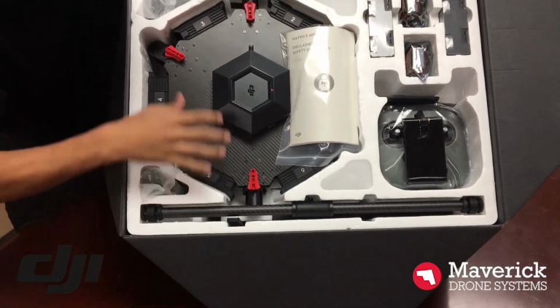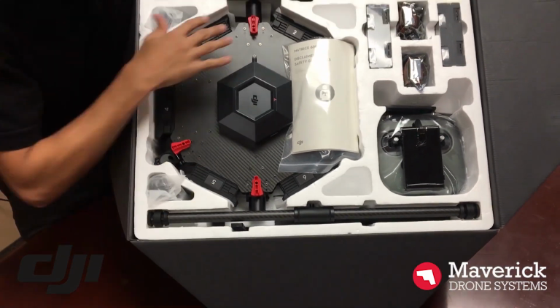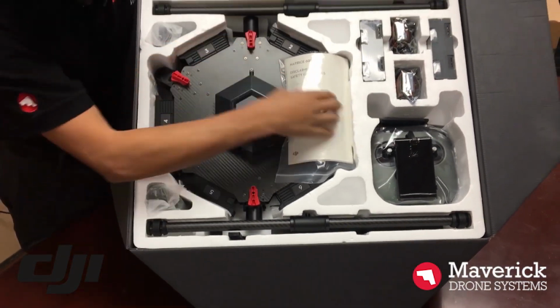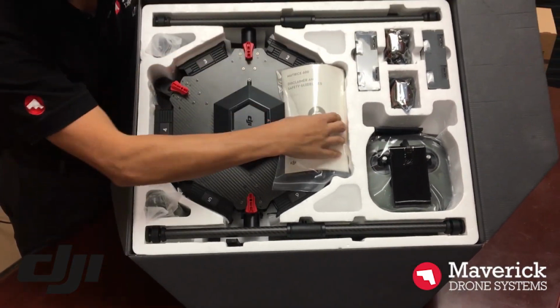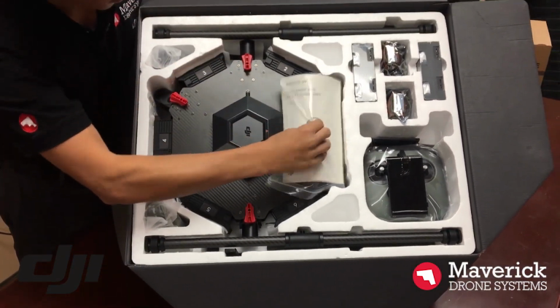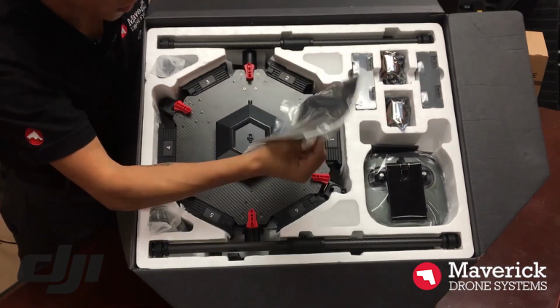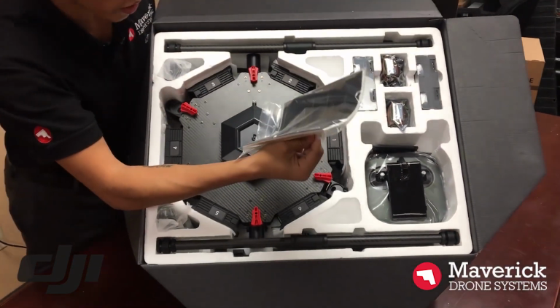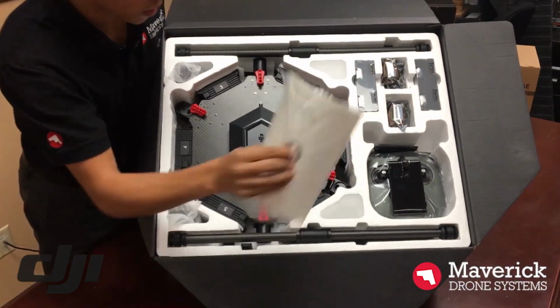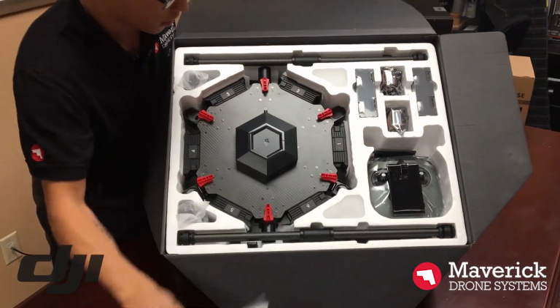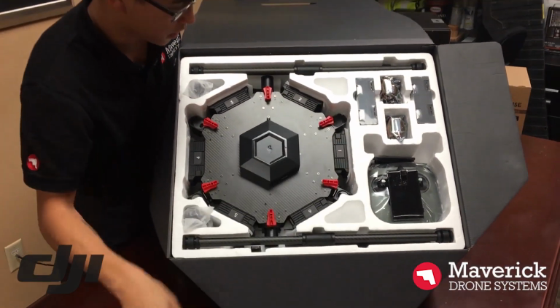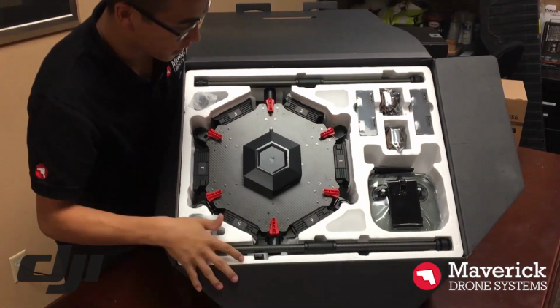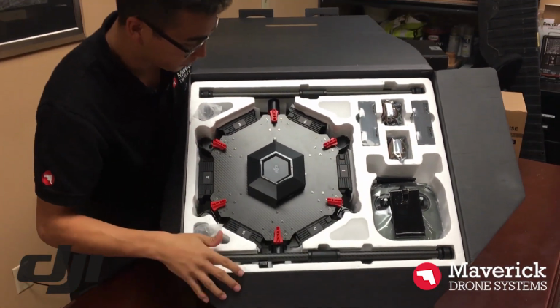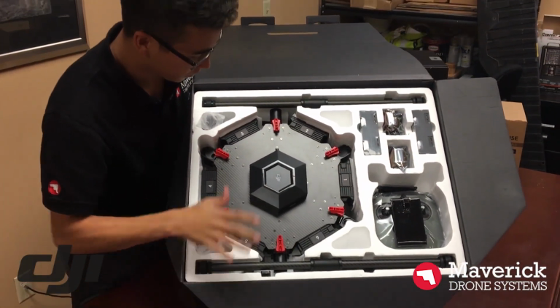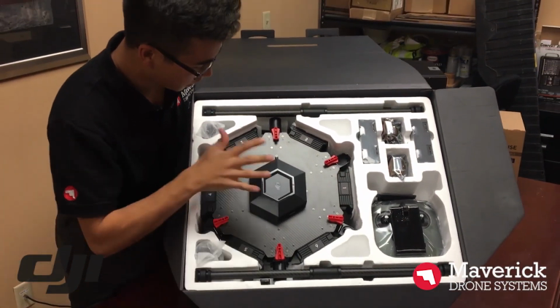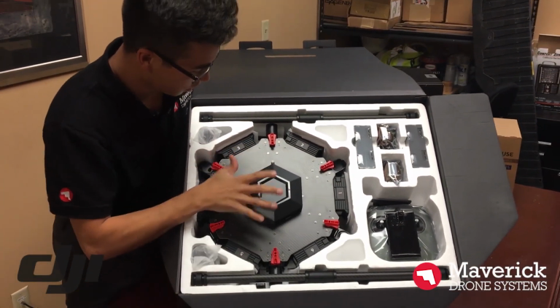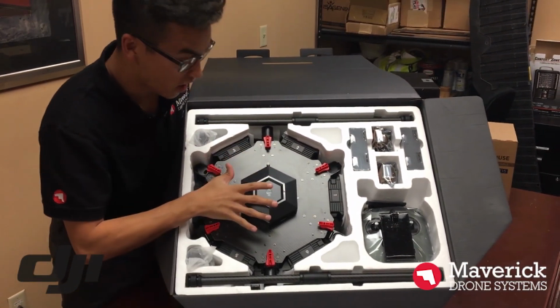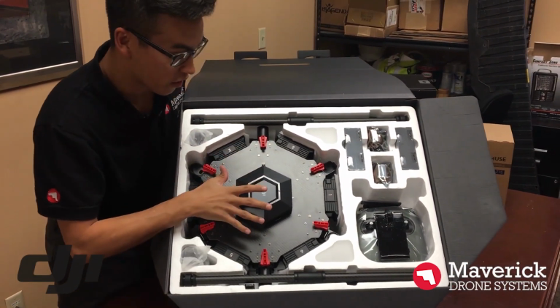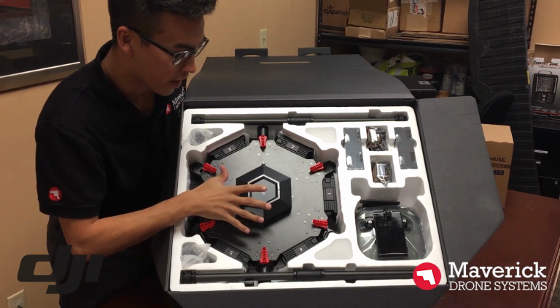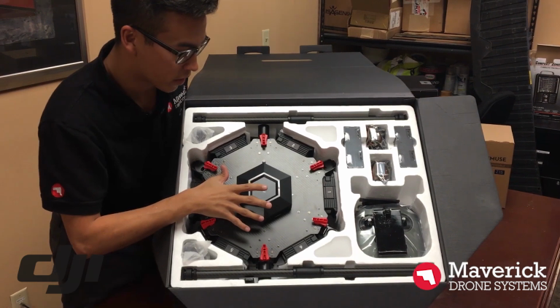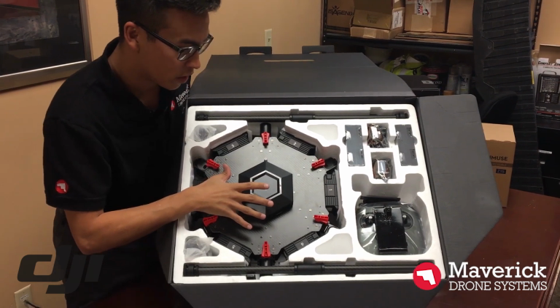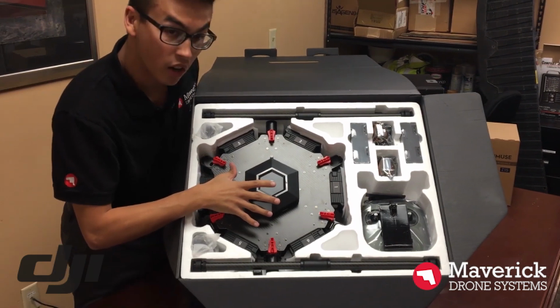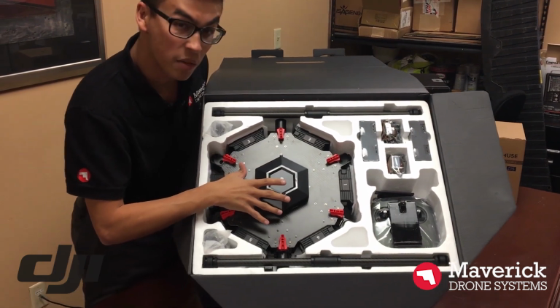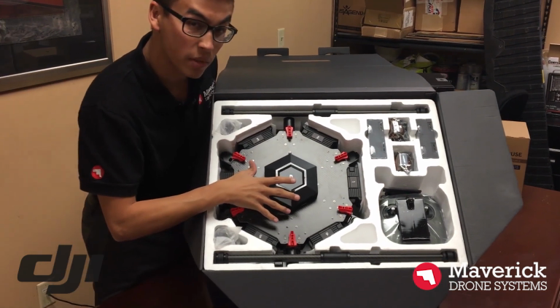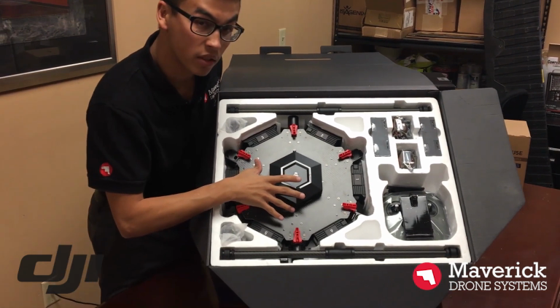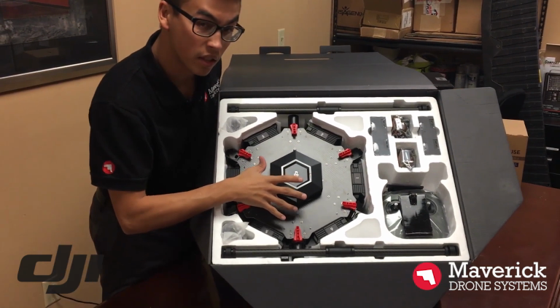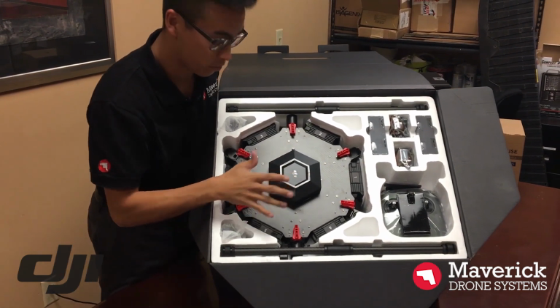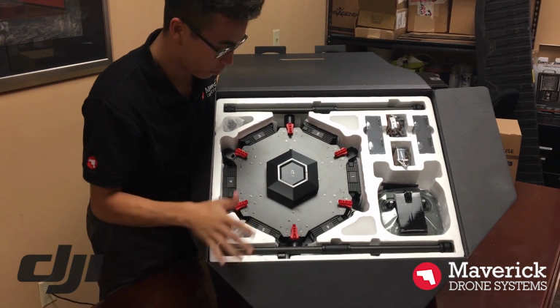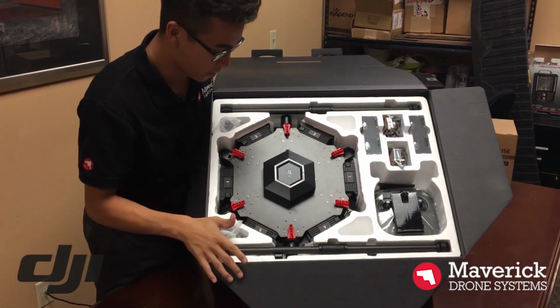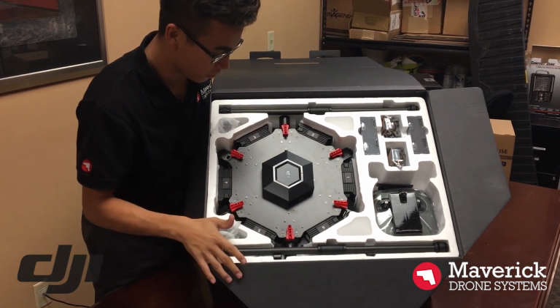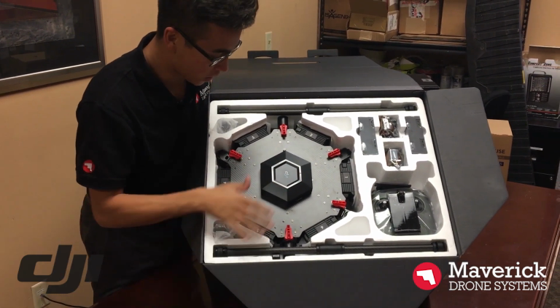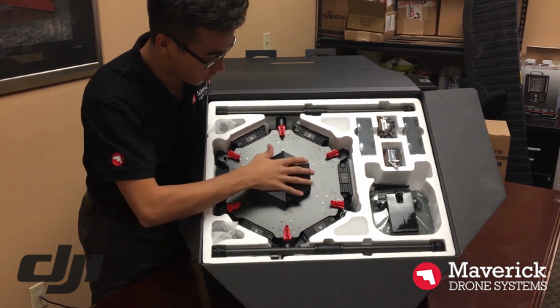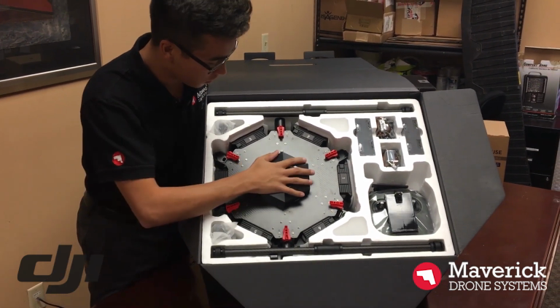There's instructions — probably need that. Here's the aircraft already built. Pretty much ready to go.